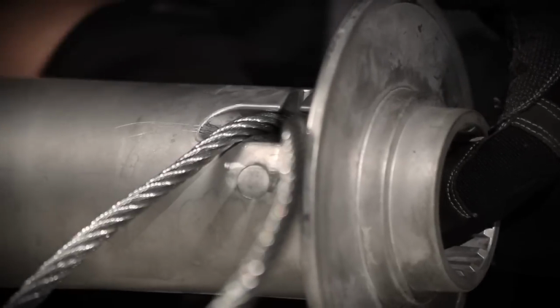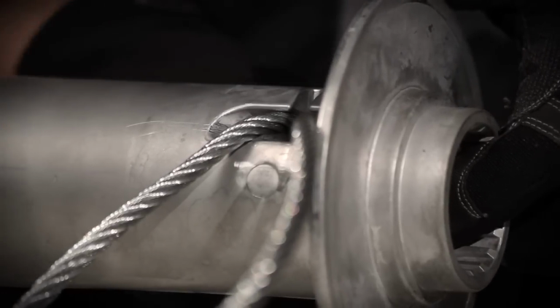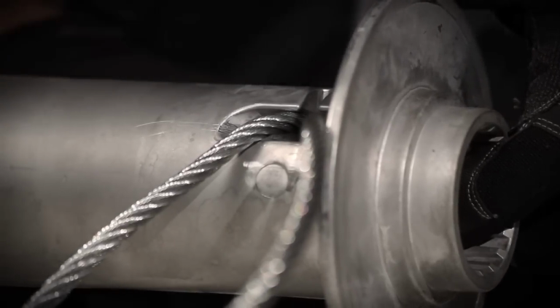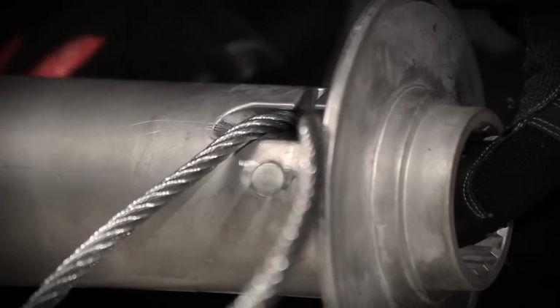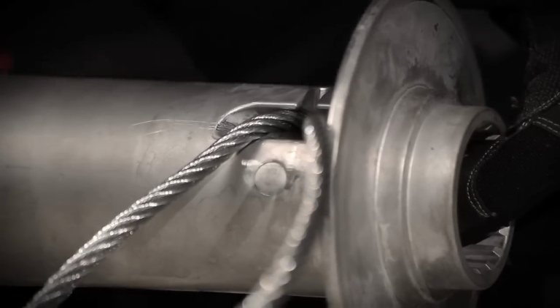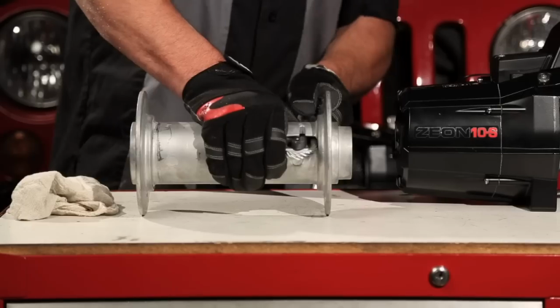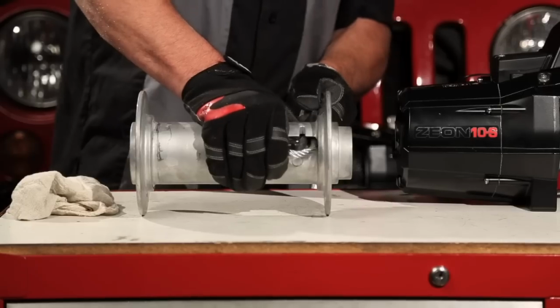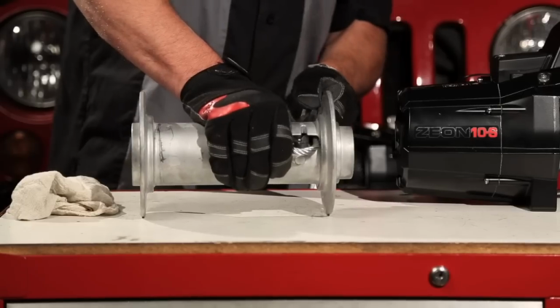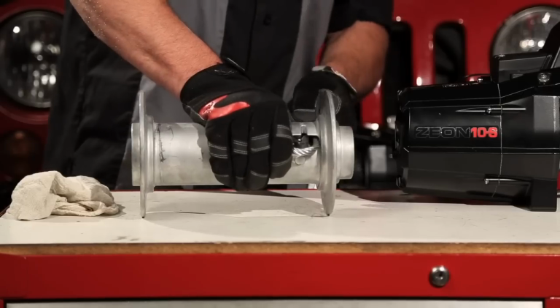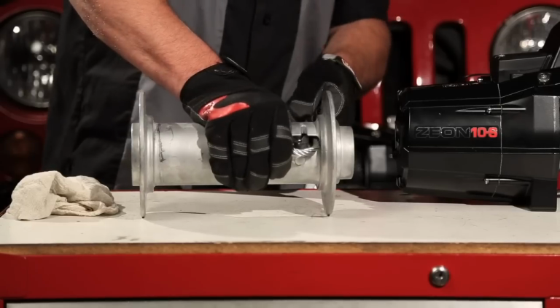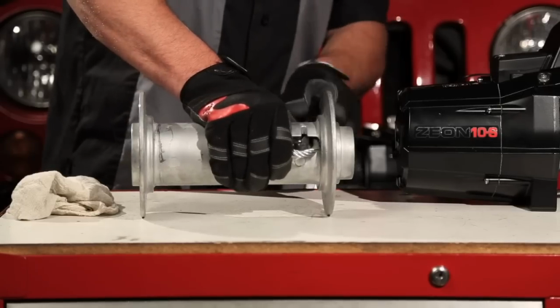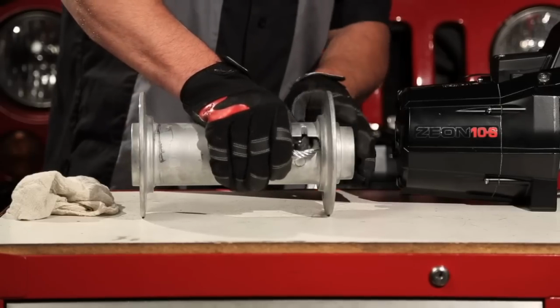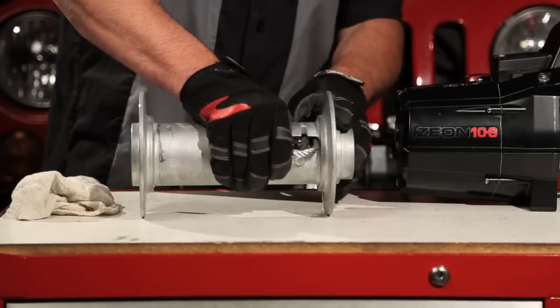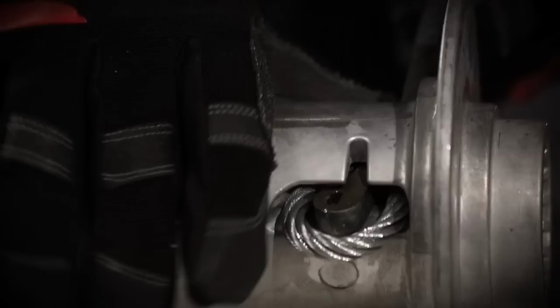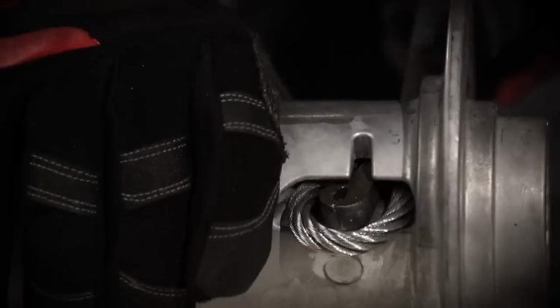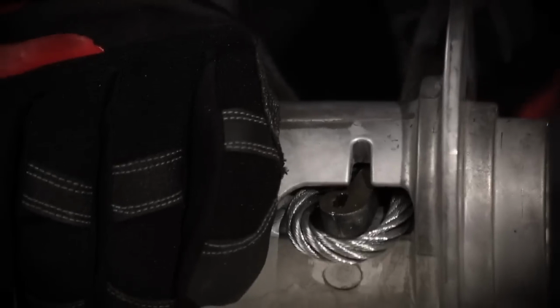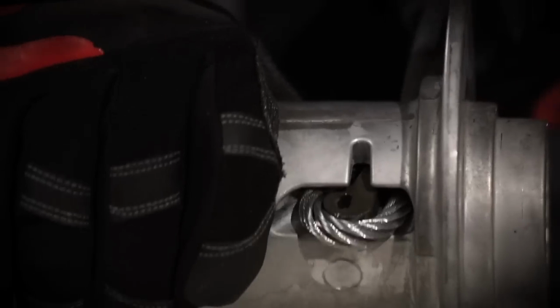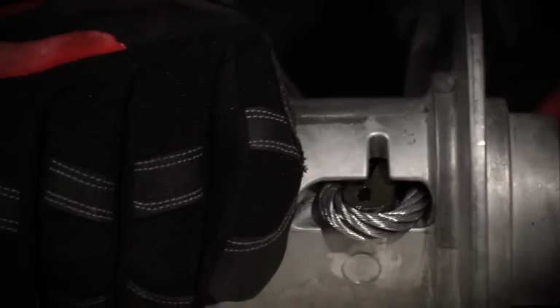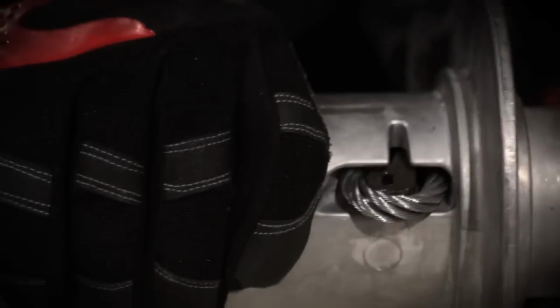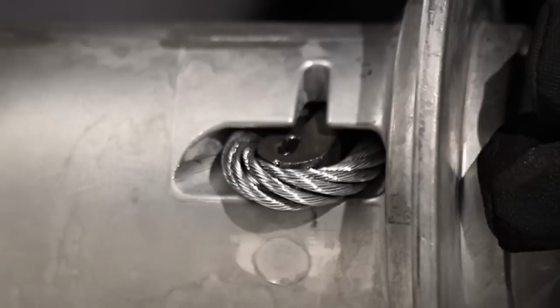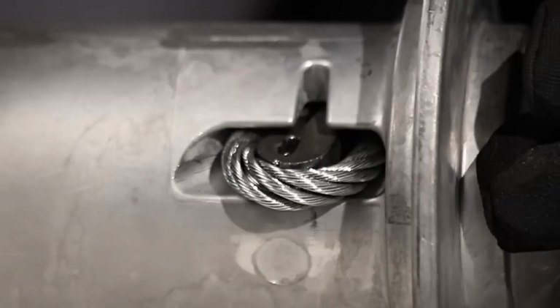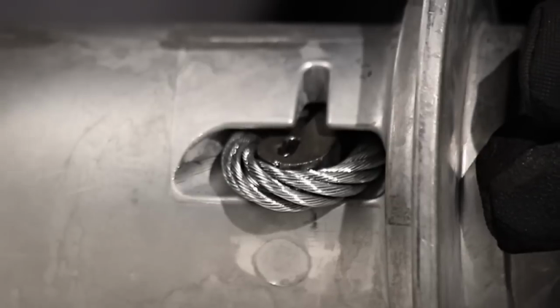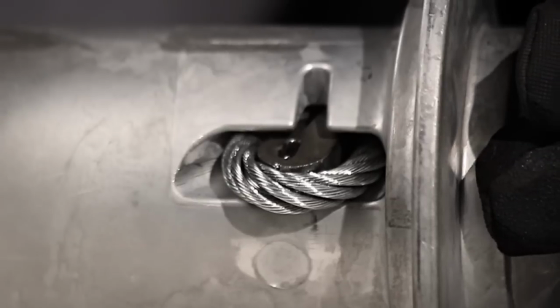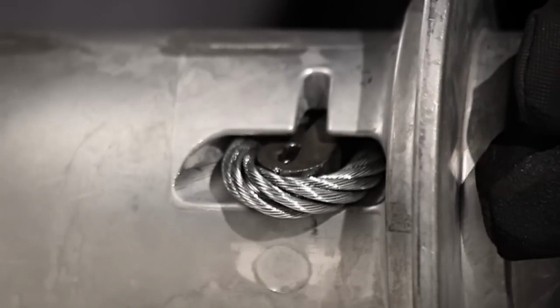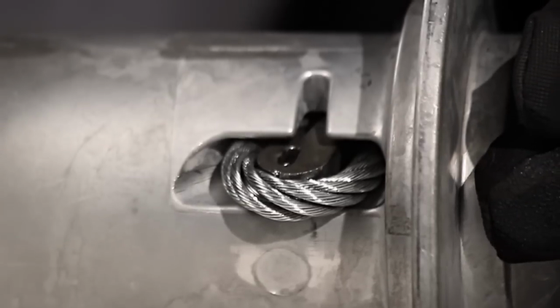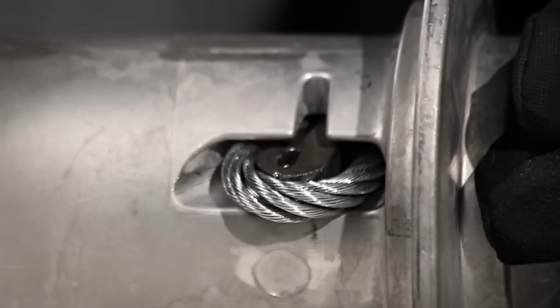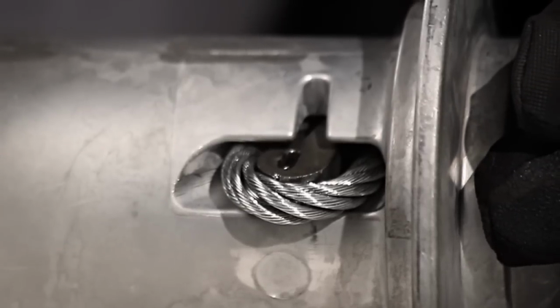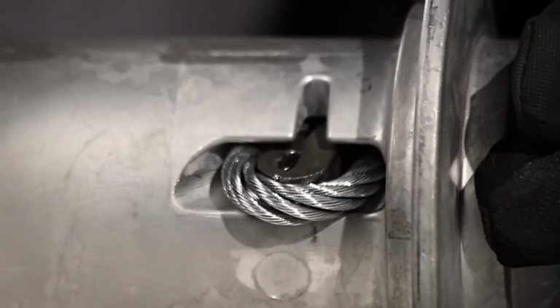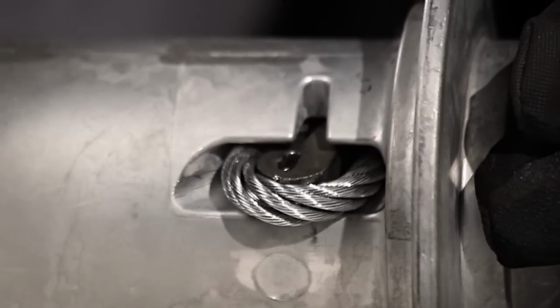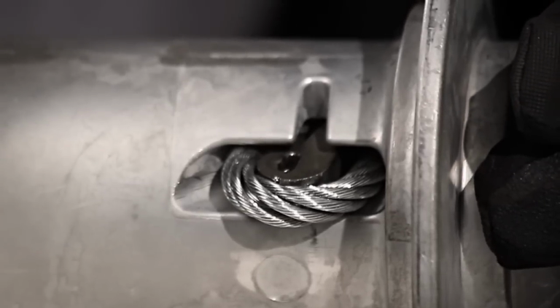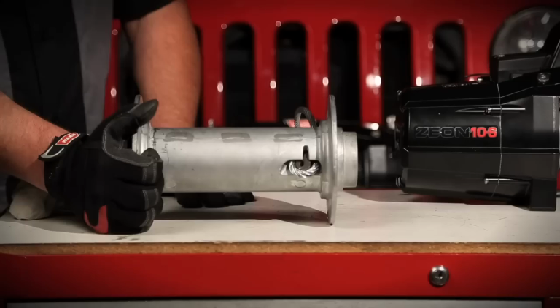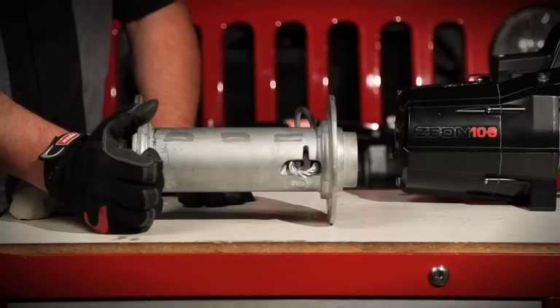Insert the puck with the lobe facing the center of the drum. Secure the rope by placing a load on the line.